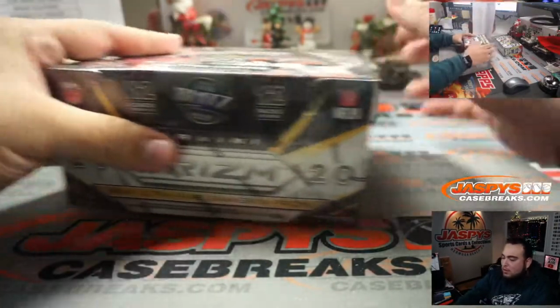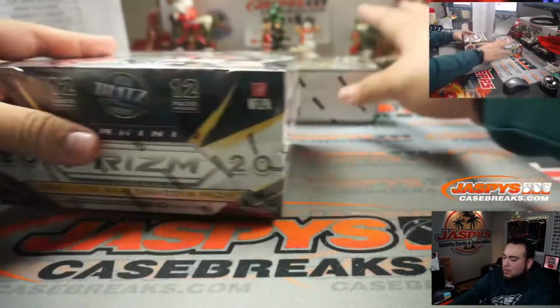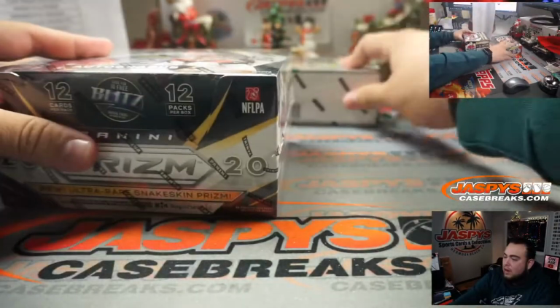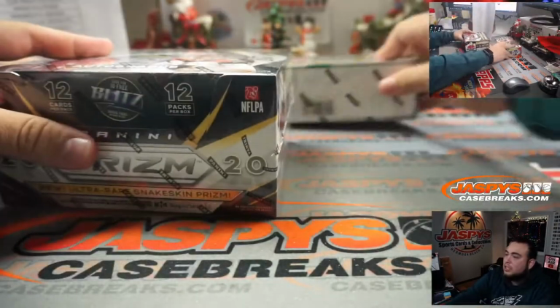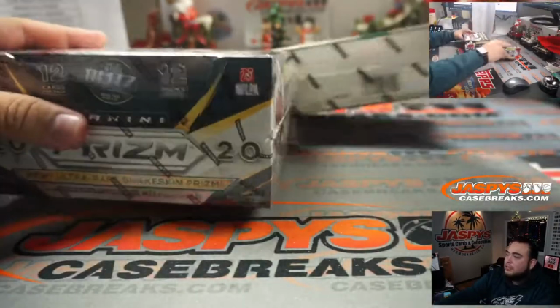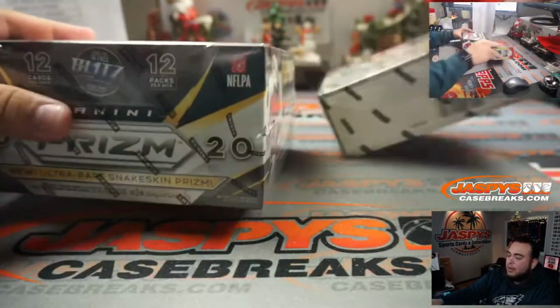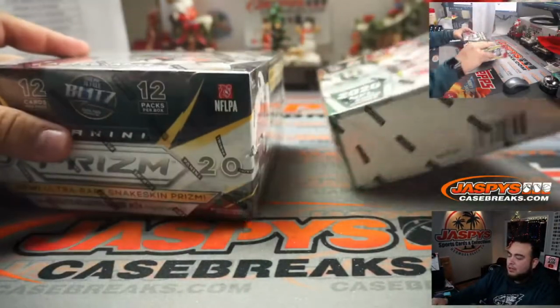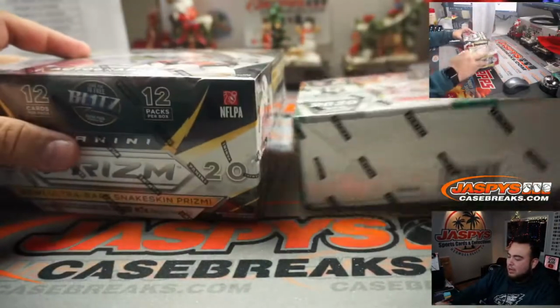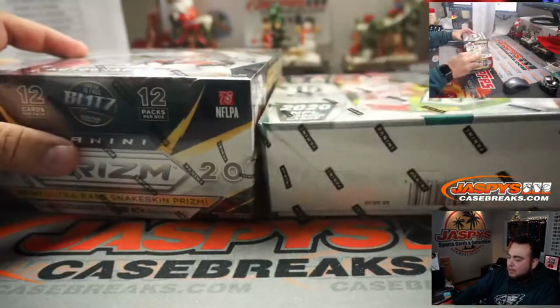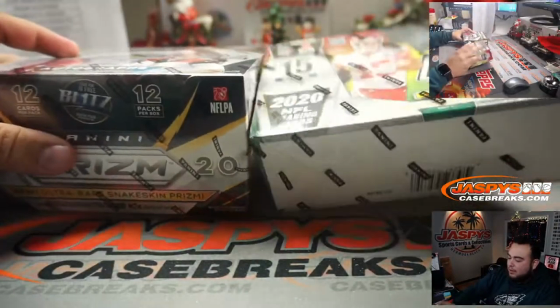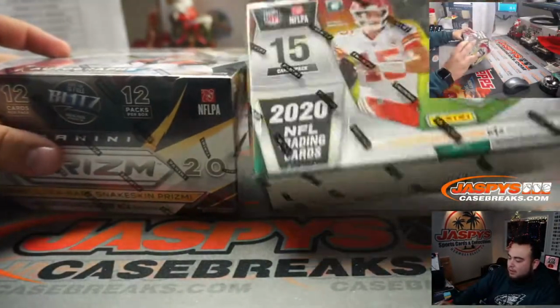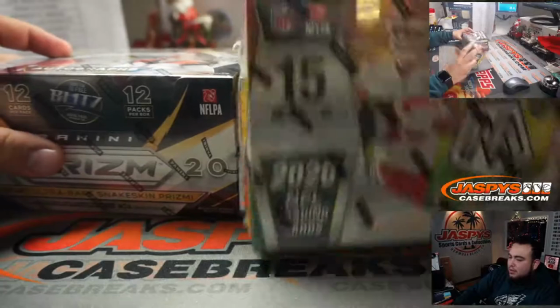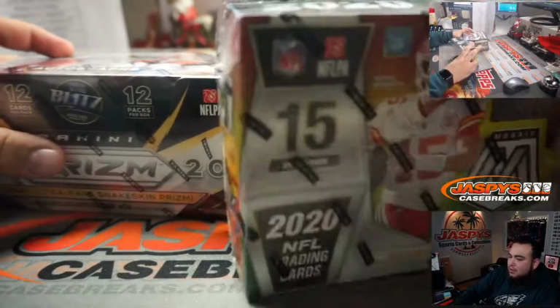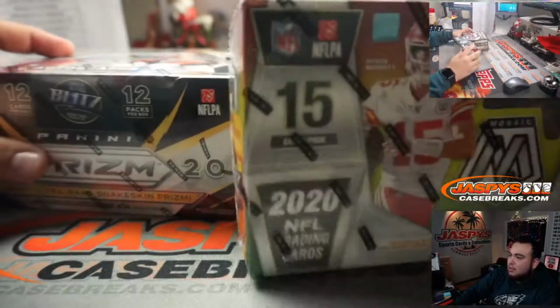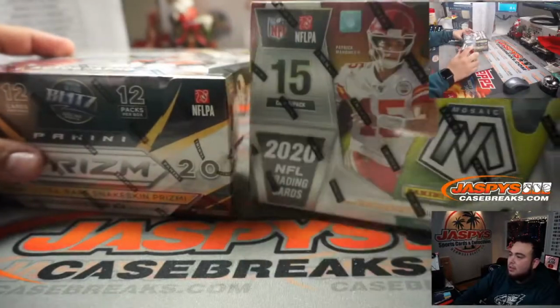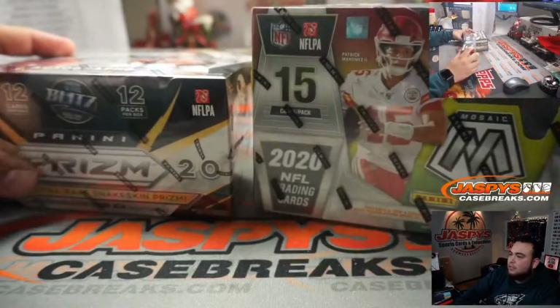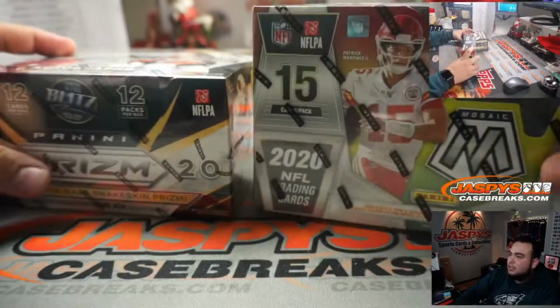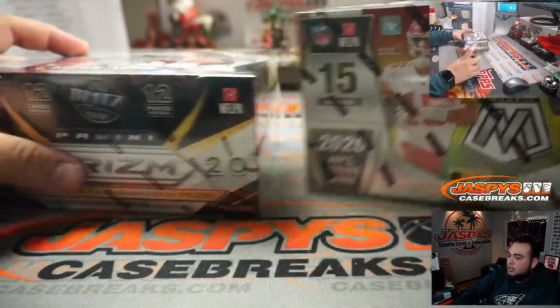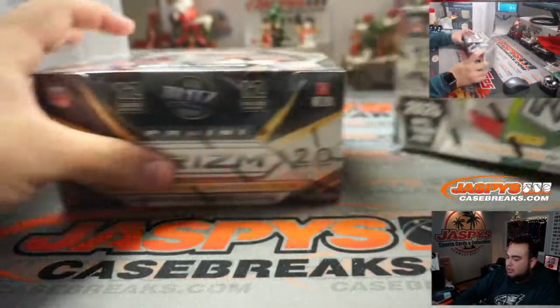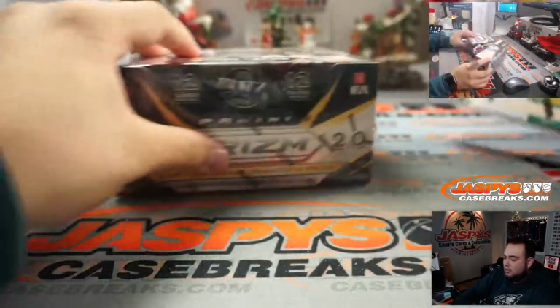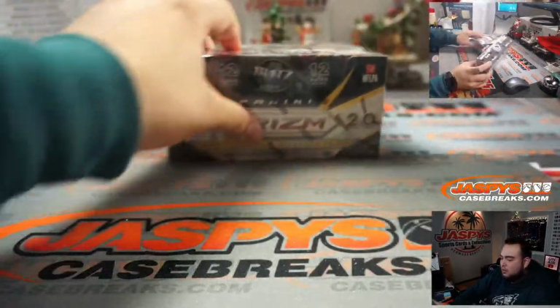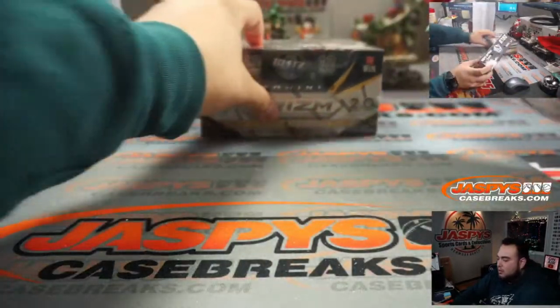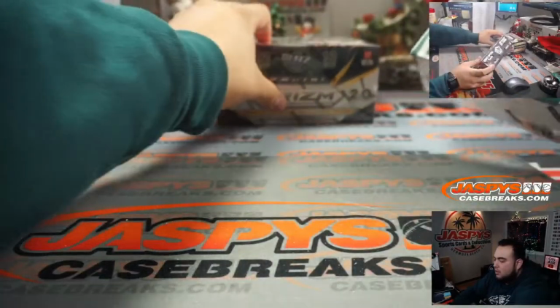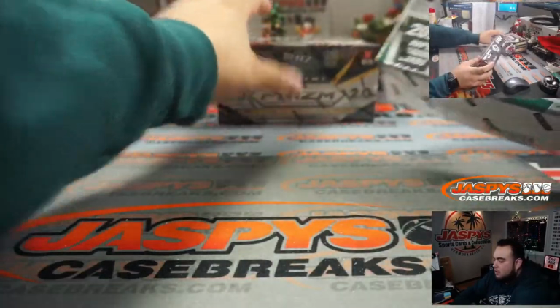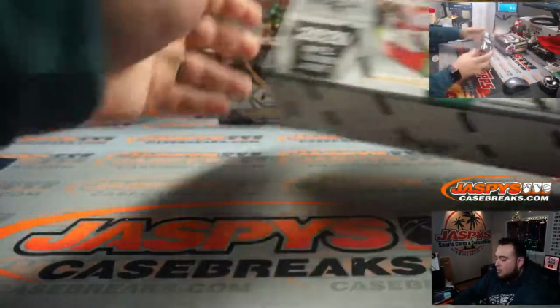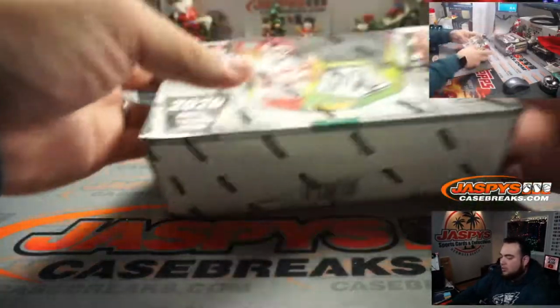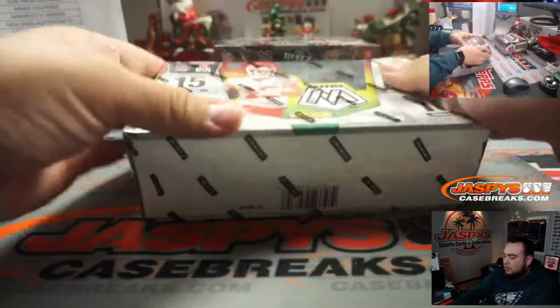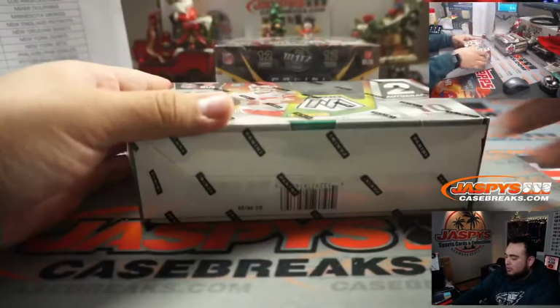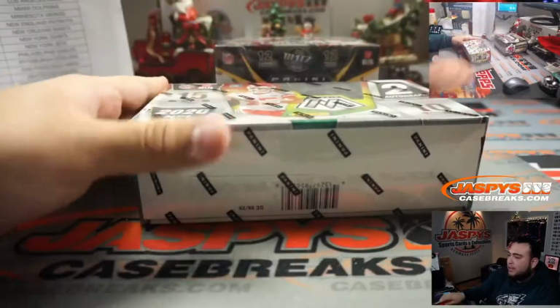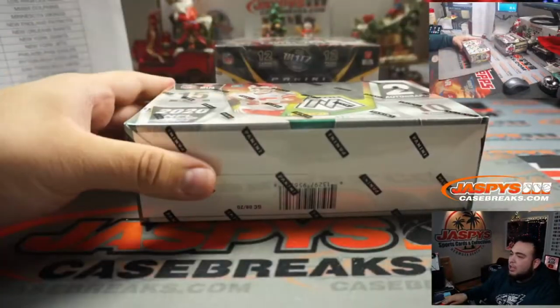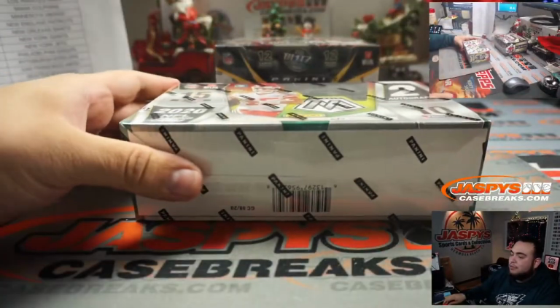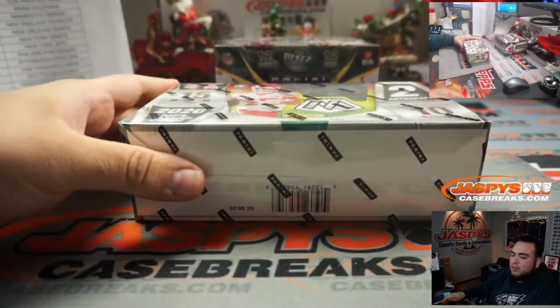Alright, we have a box of hobby of each. Let's go with Mosaic hobby first.